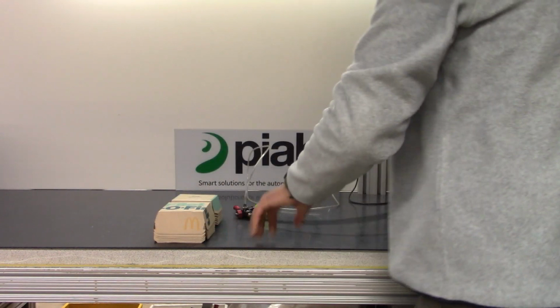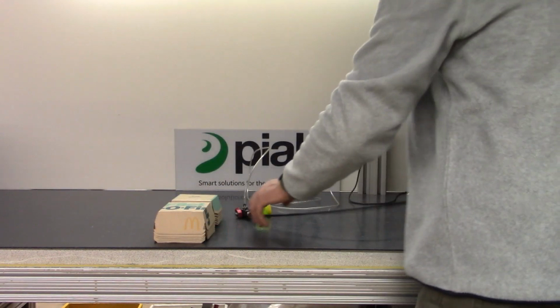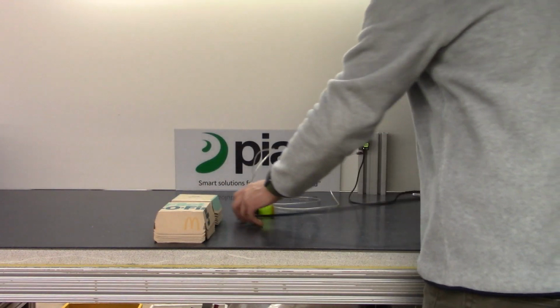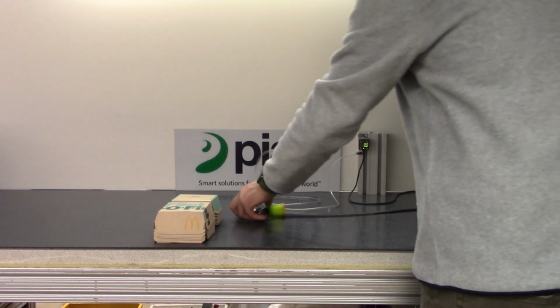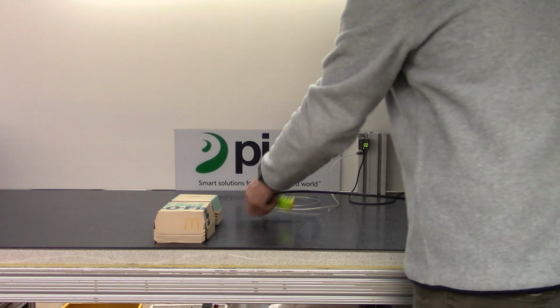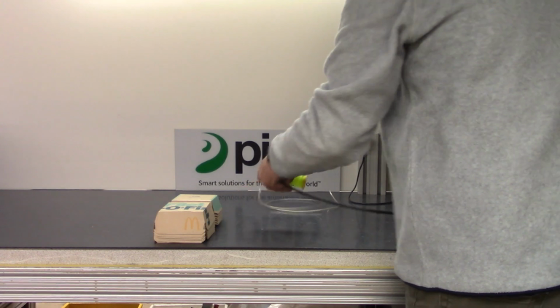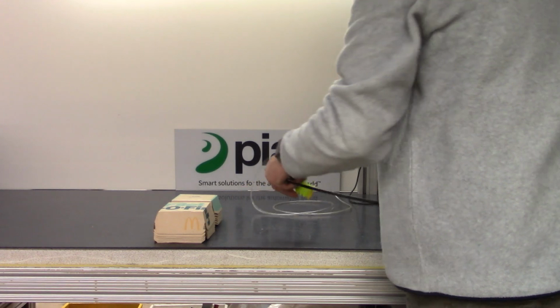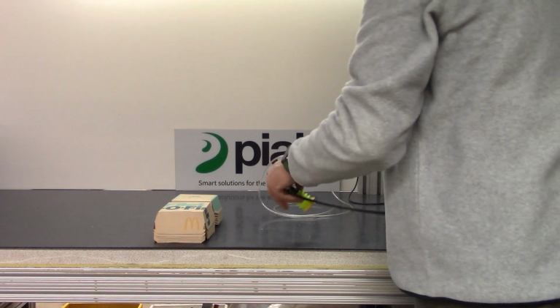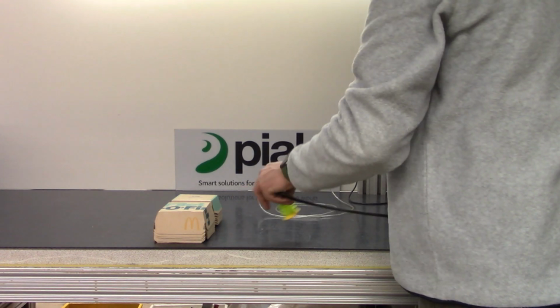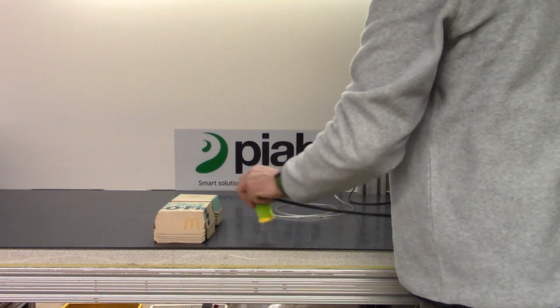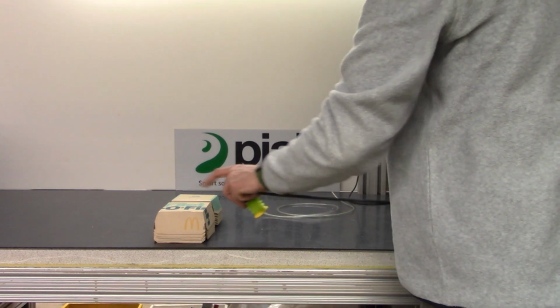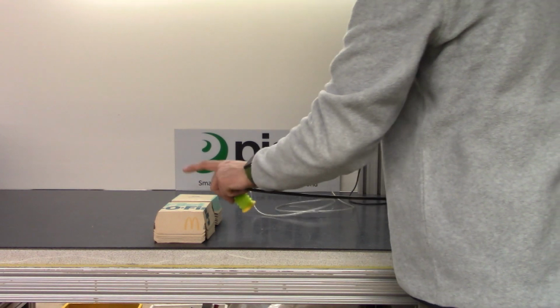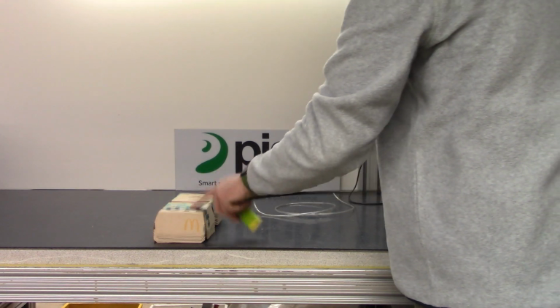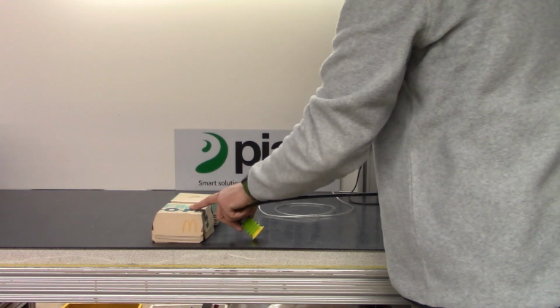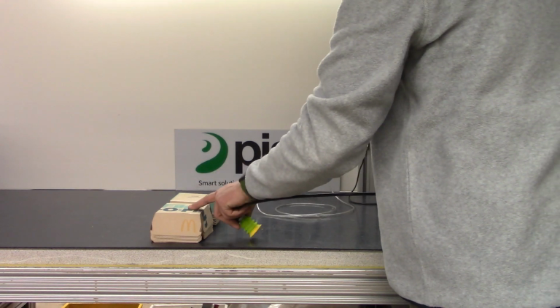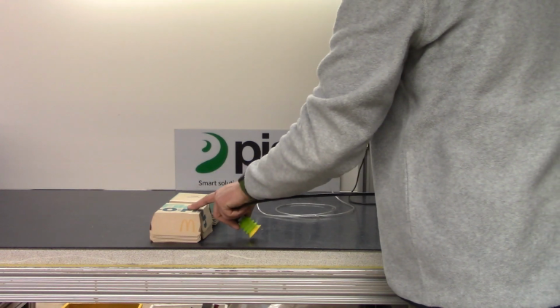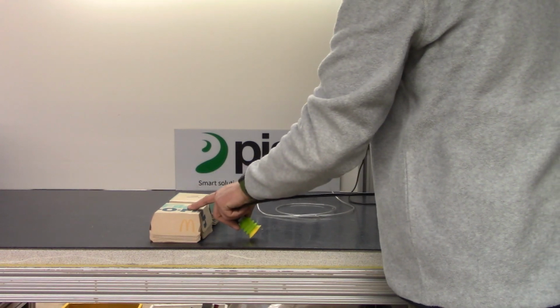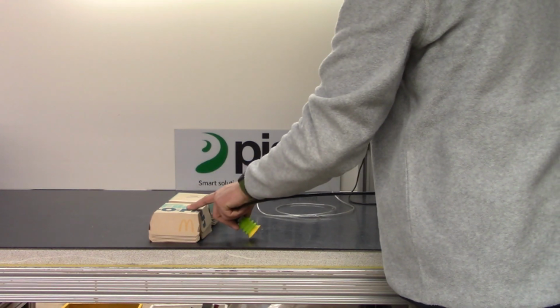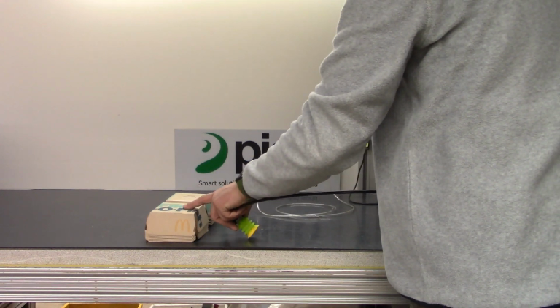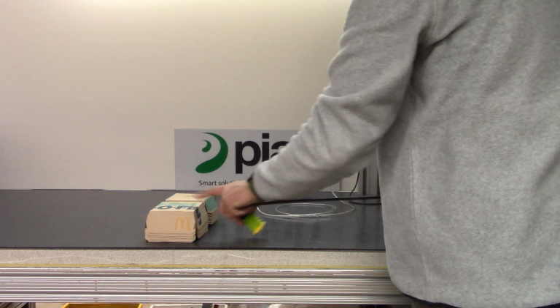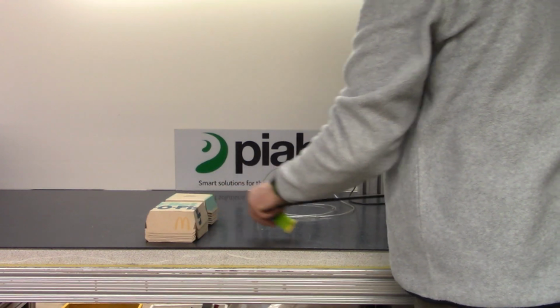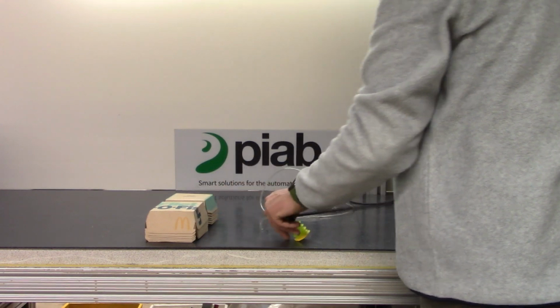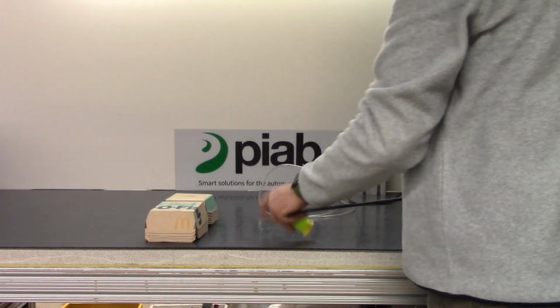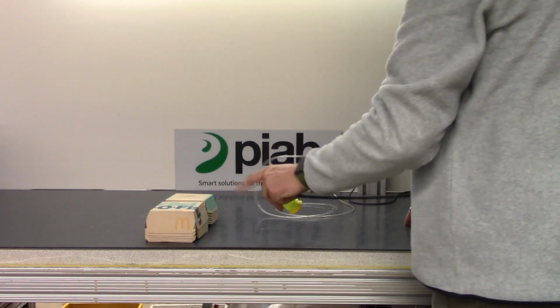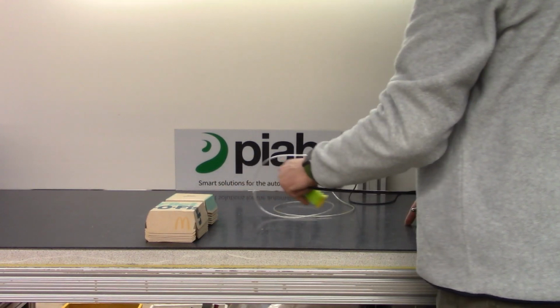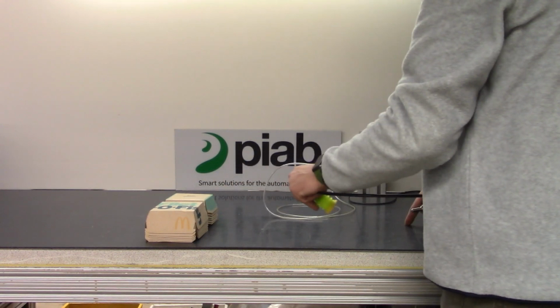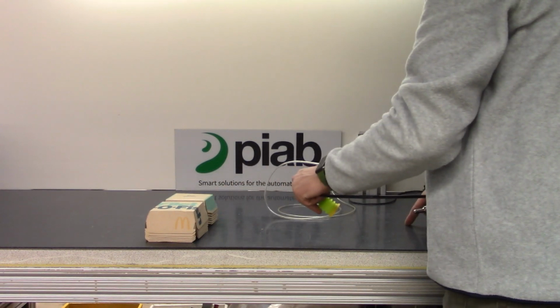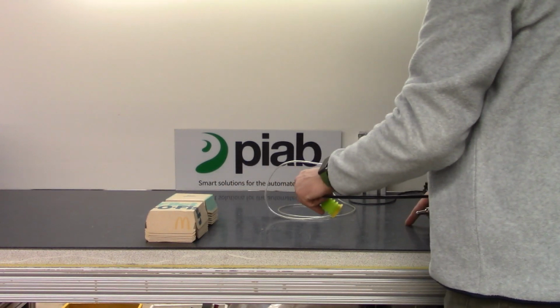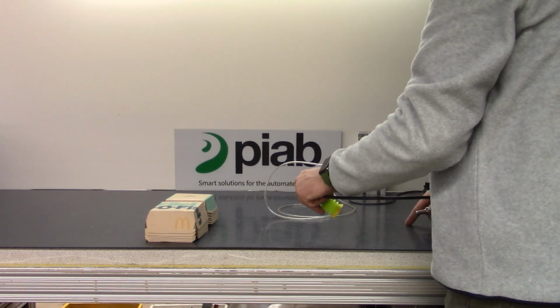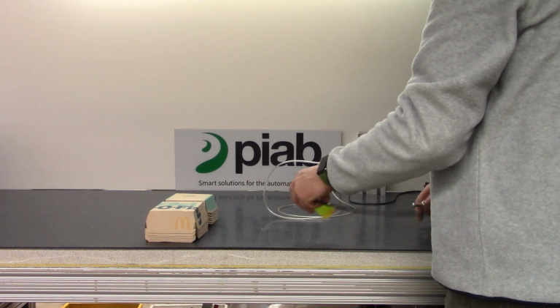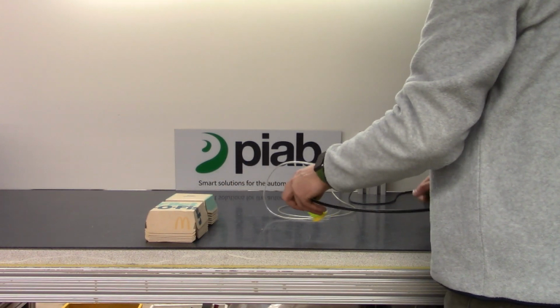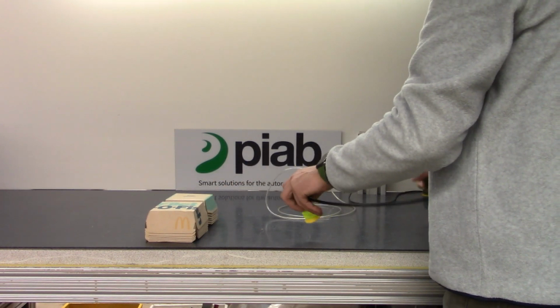We'll get a base reading on the bench, we'll get a base reading on the clamshell, and then we will simulate the handling.